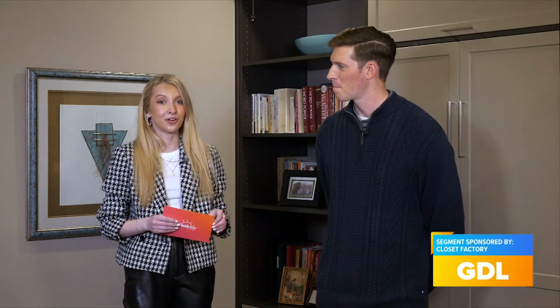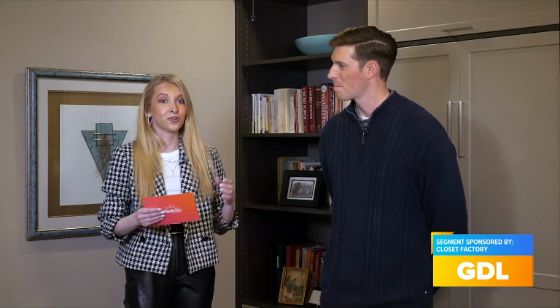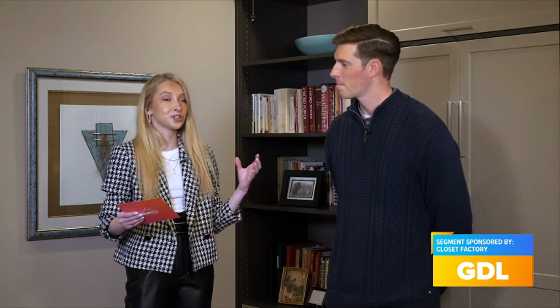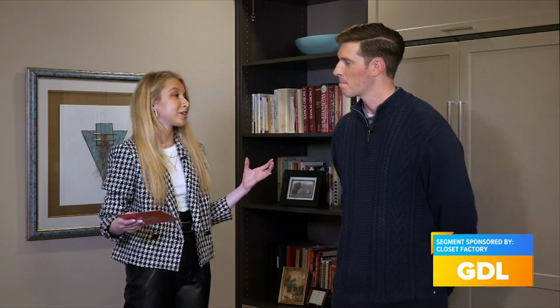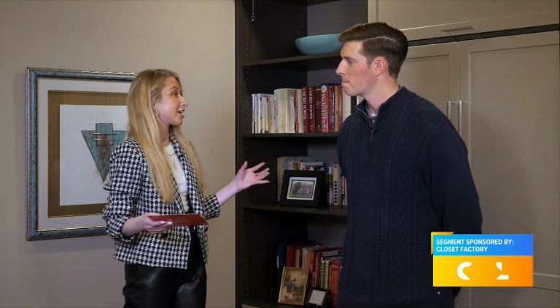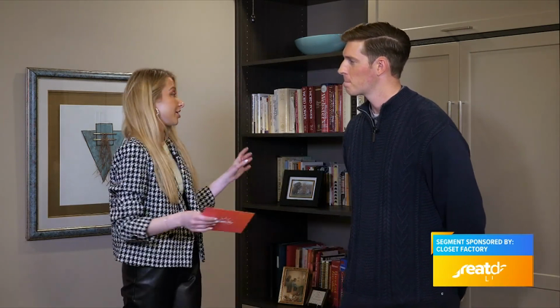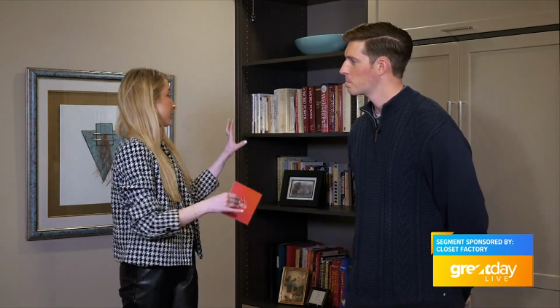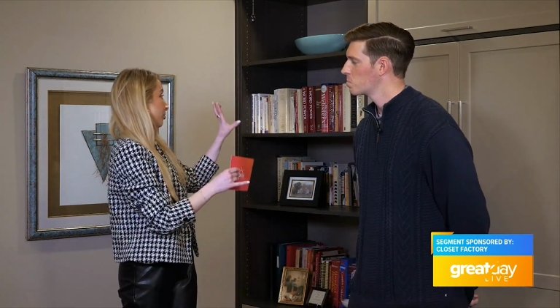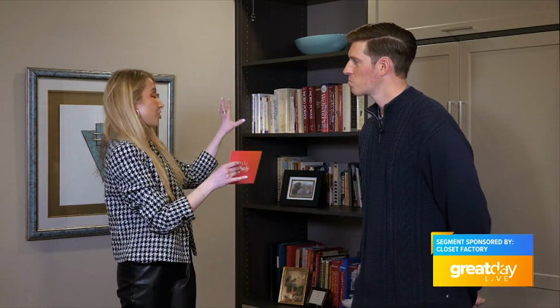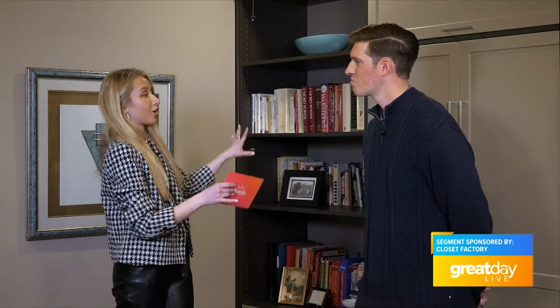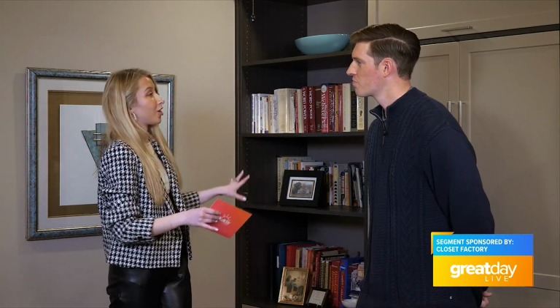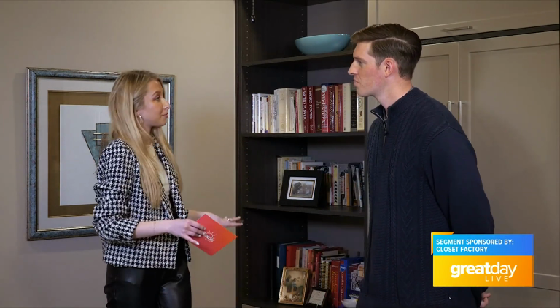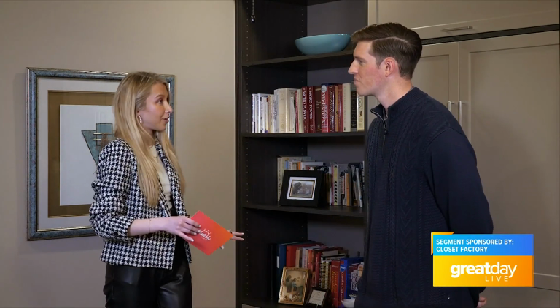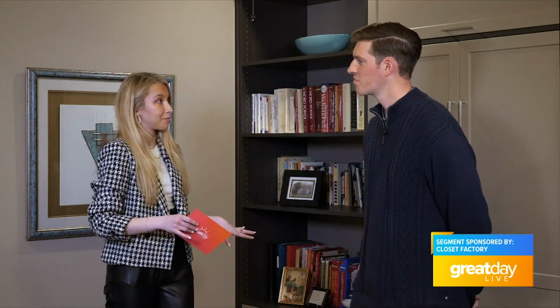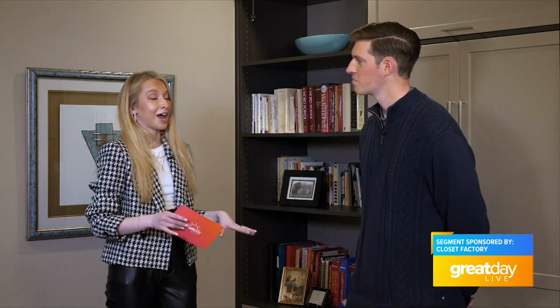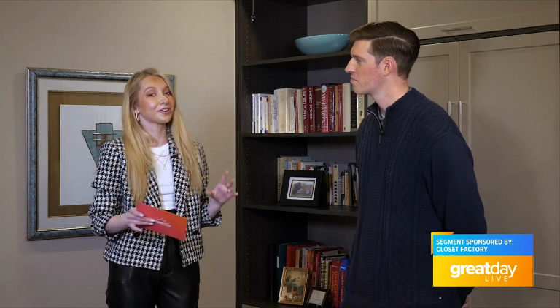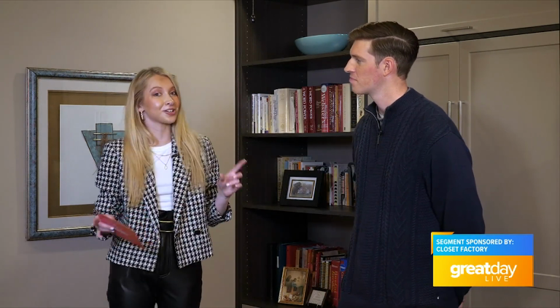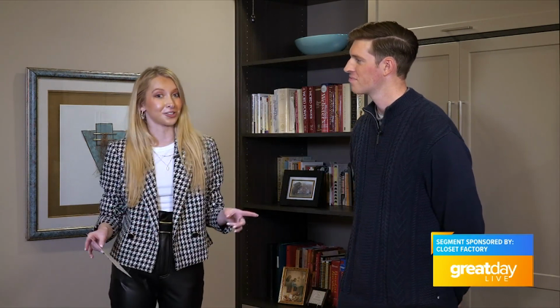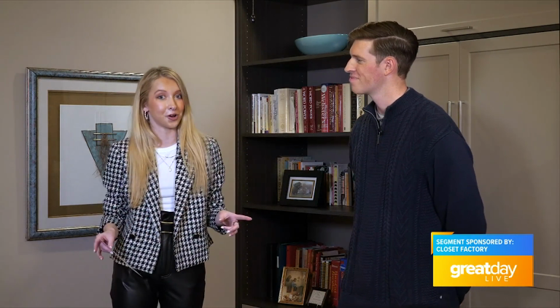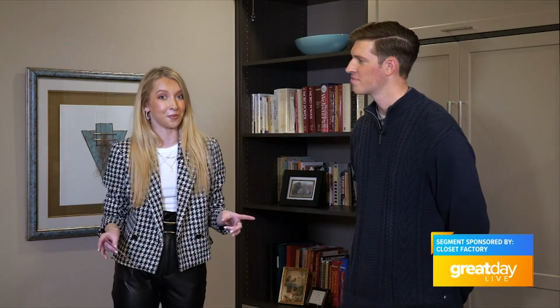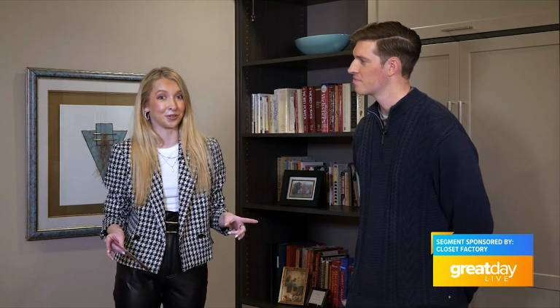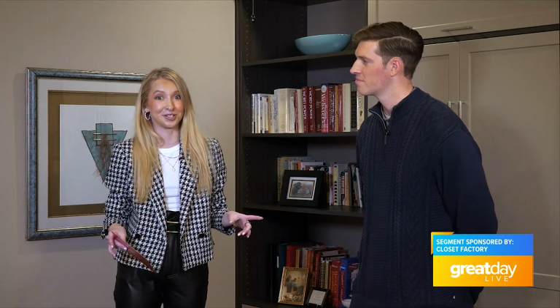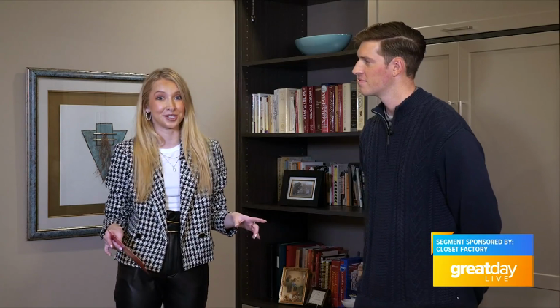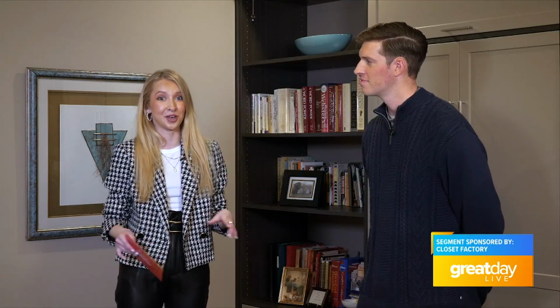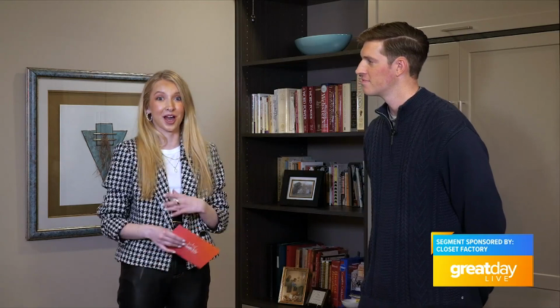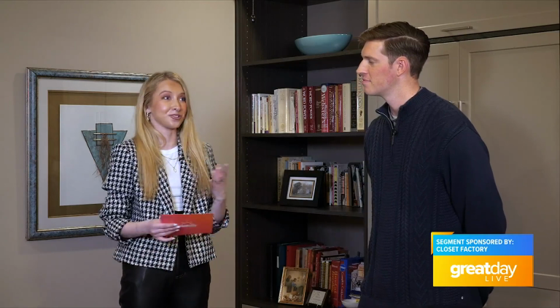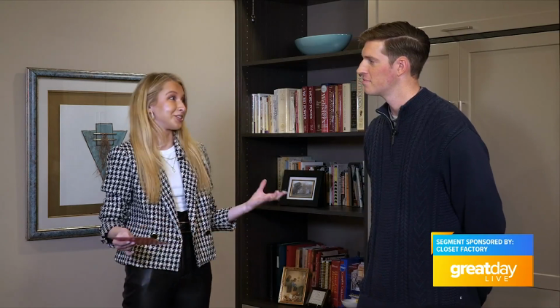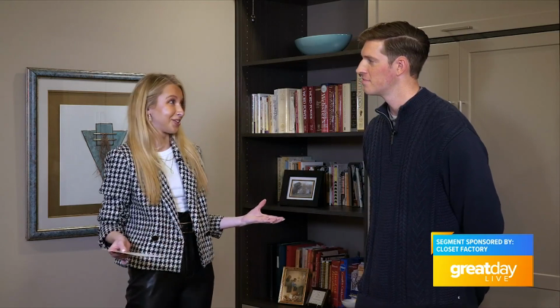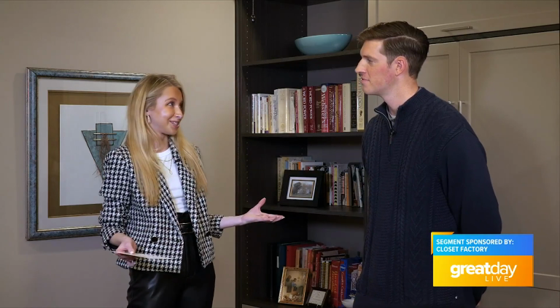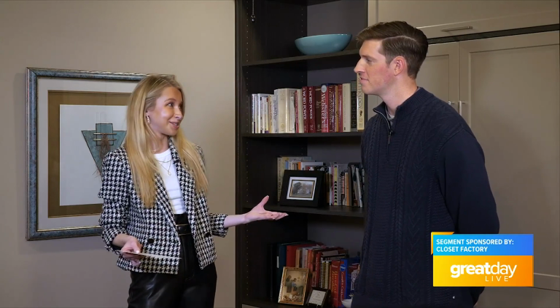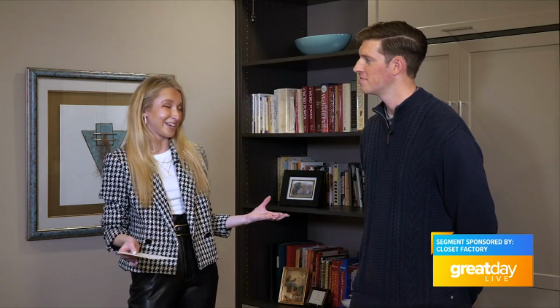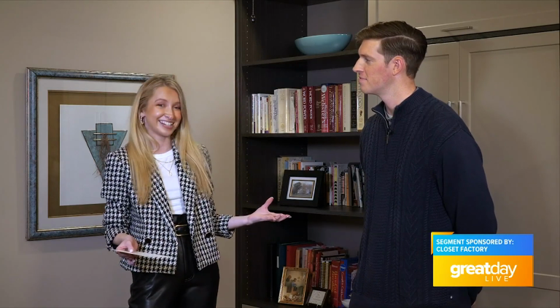Of course, we can talk all about it, but I want to talk to the homeowner and see how she loves this space.